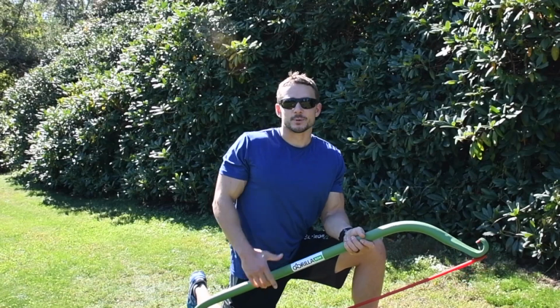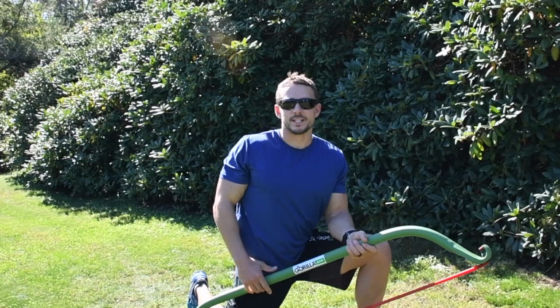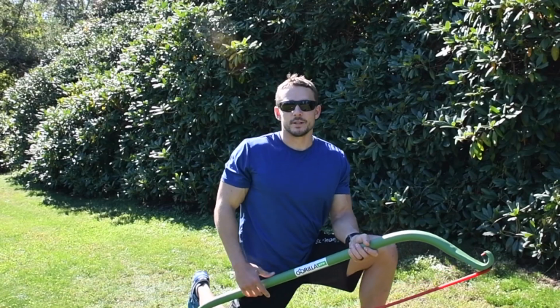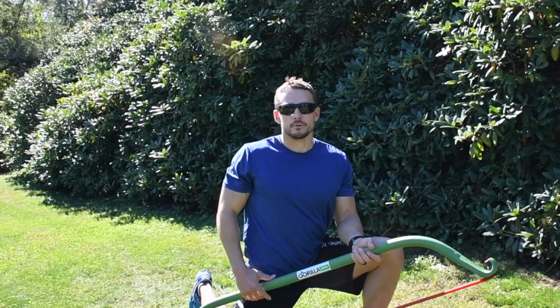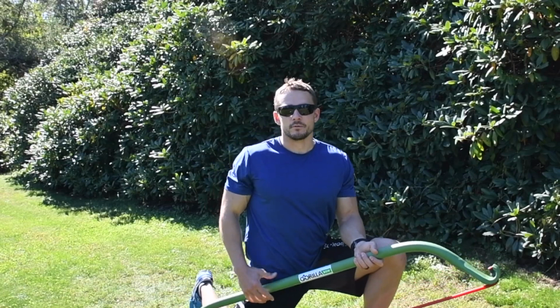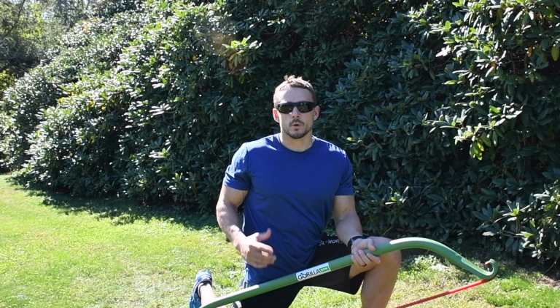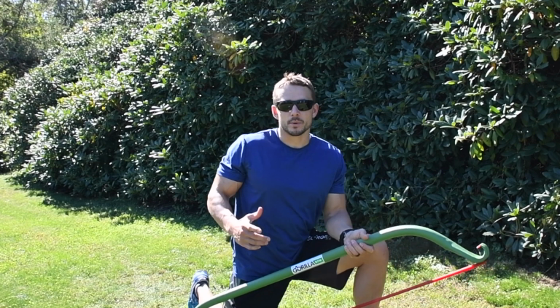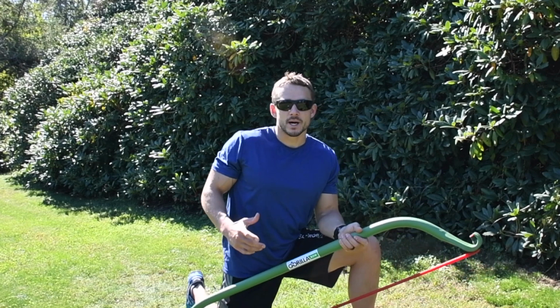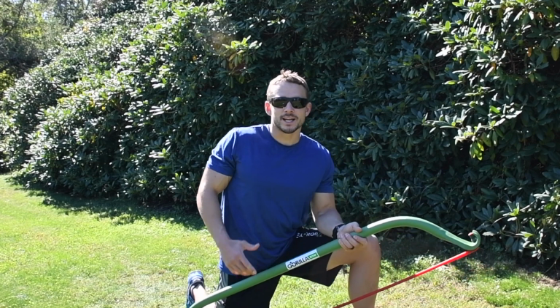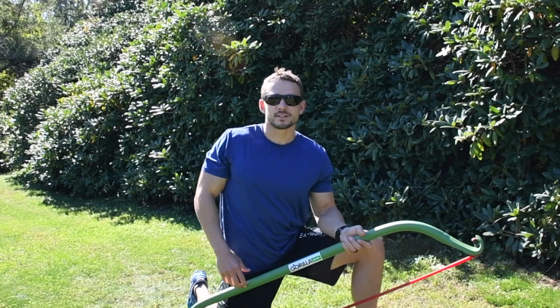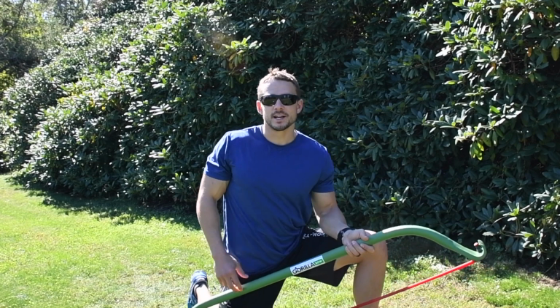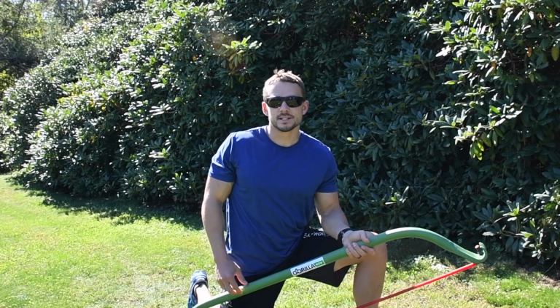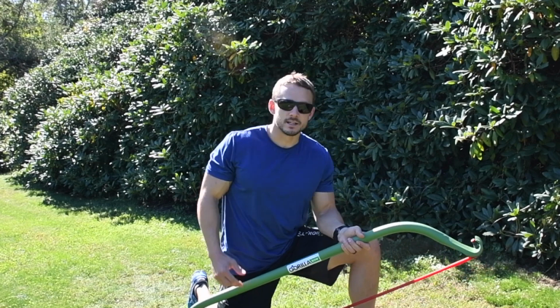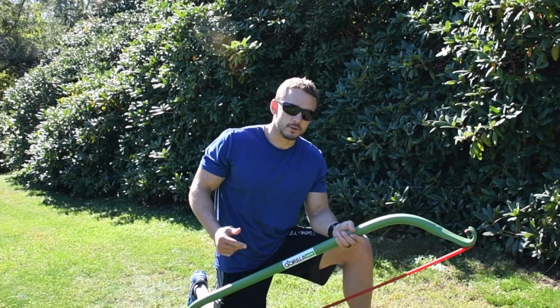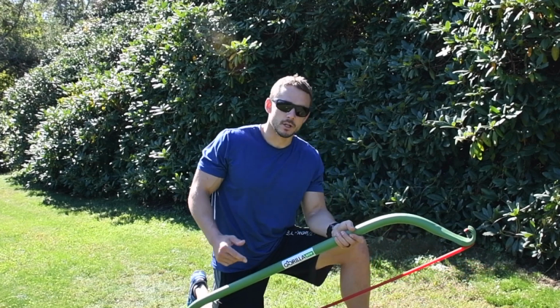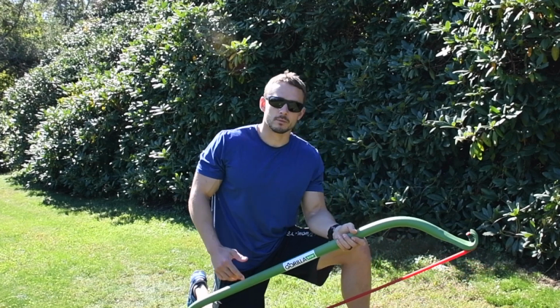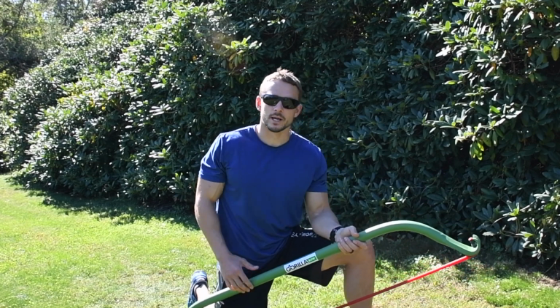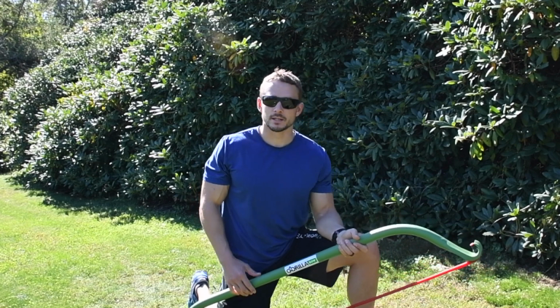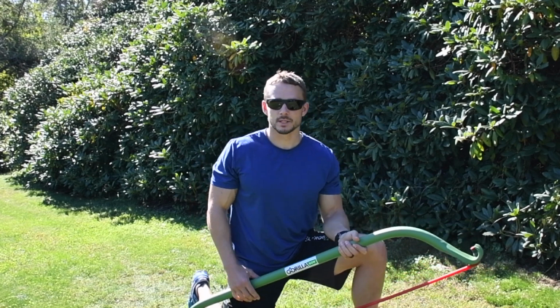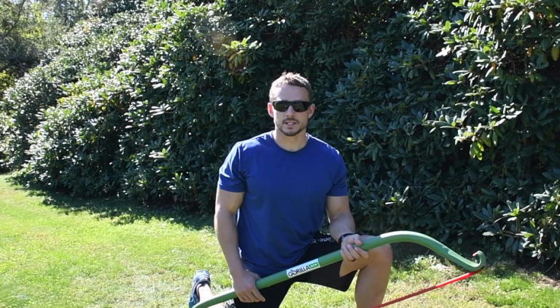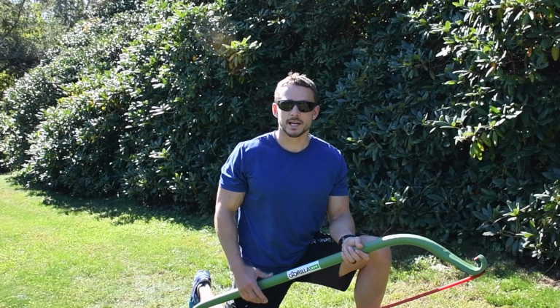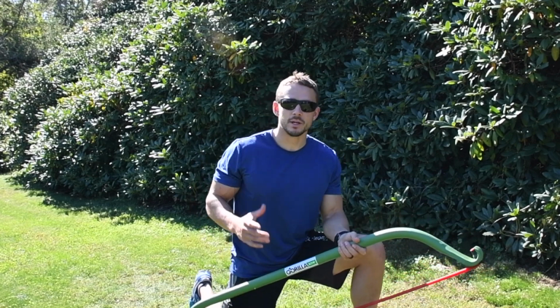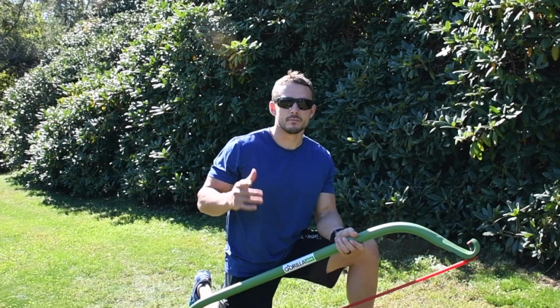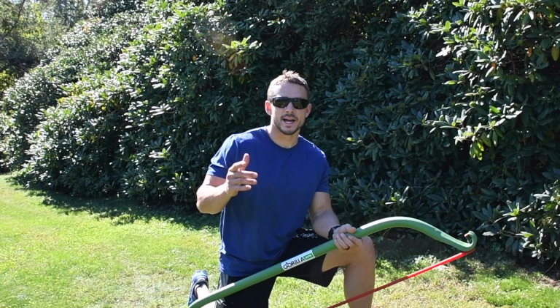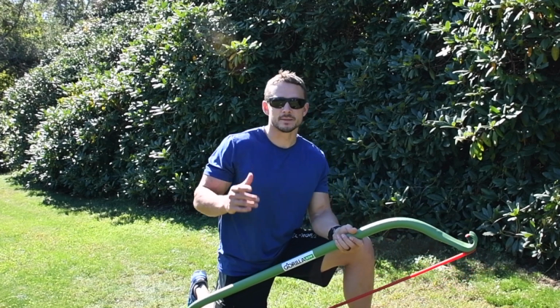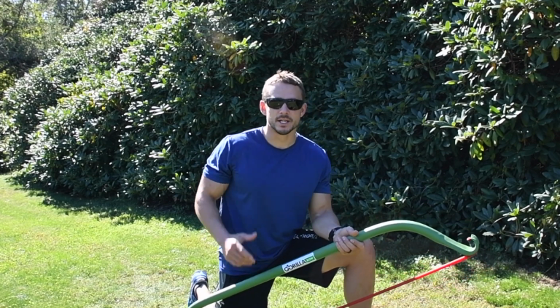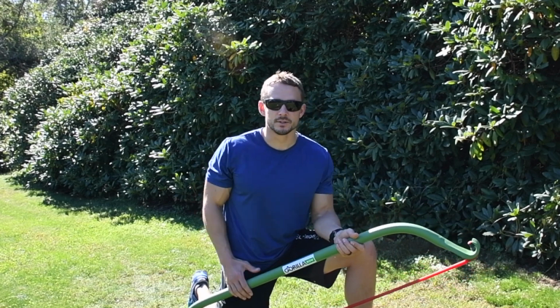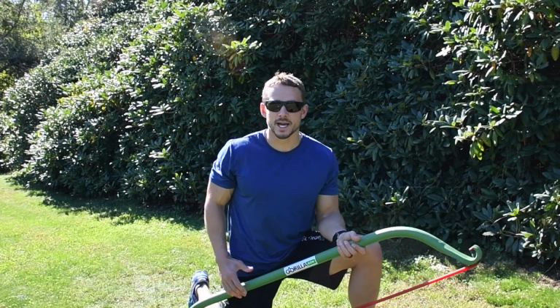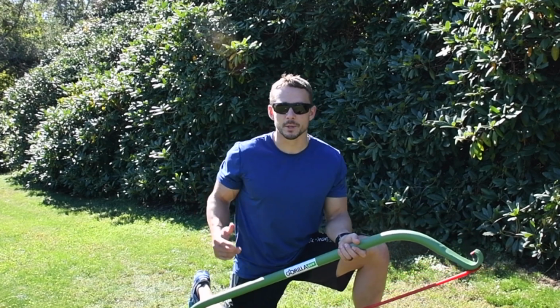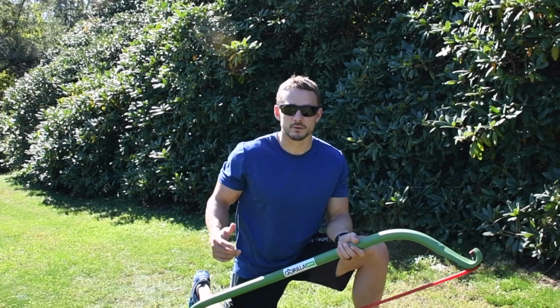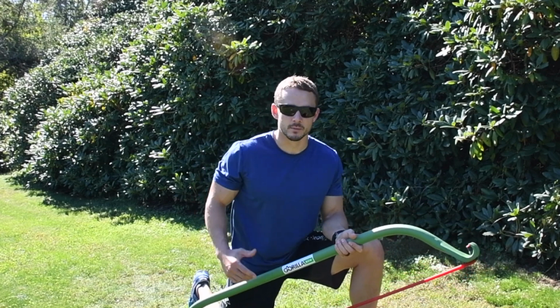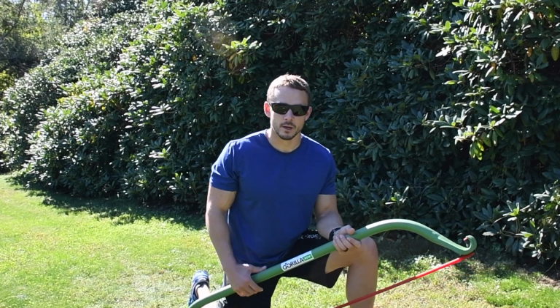We're going to take you through a few upper body exercises and a few lower body exercises so that you can maximize your time with the Gorilla Bow.